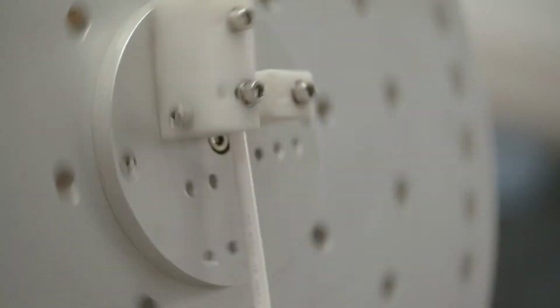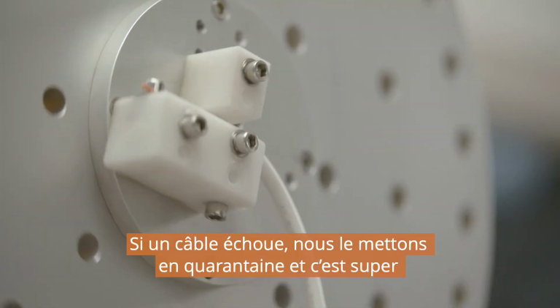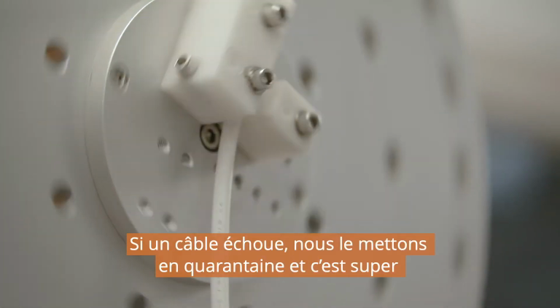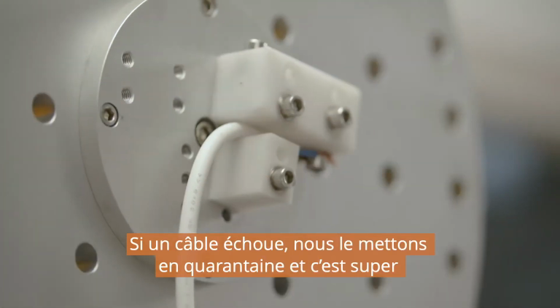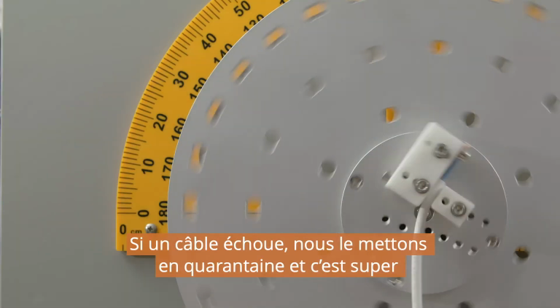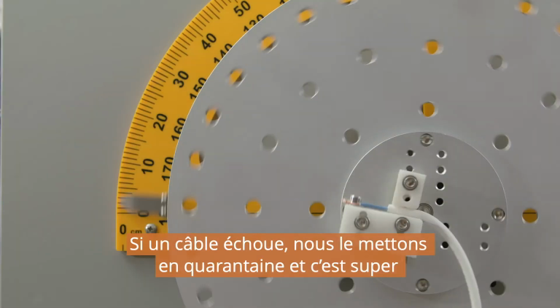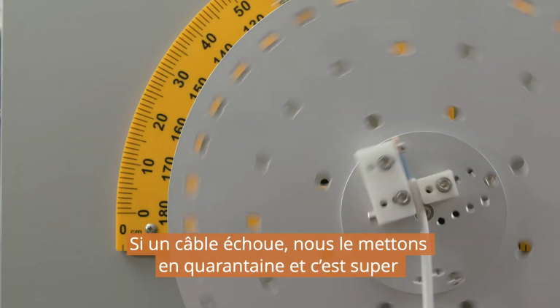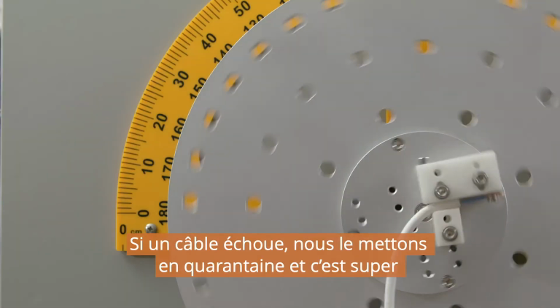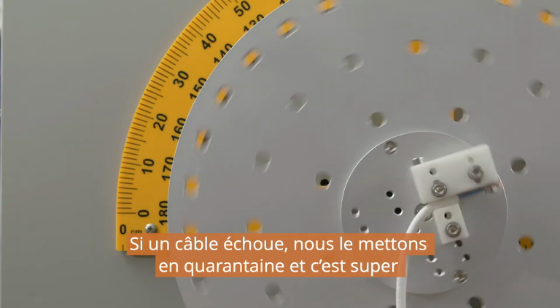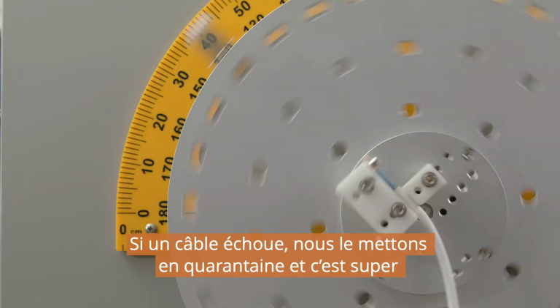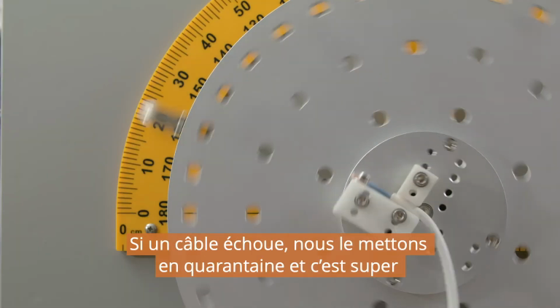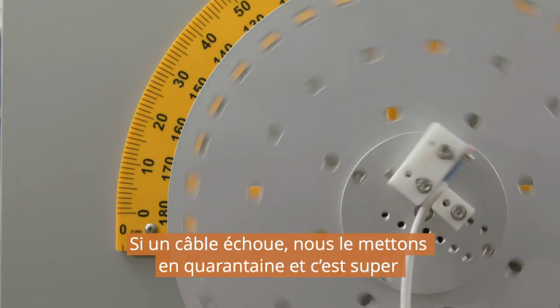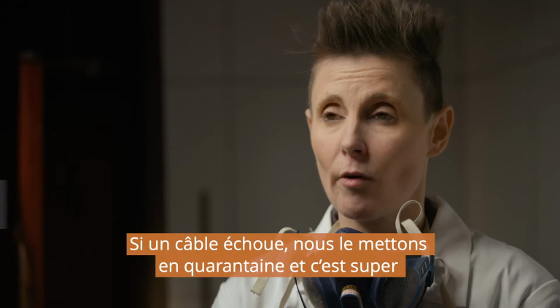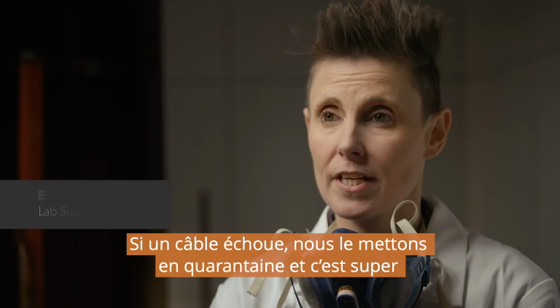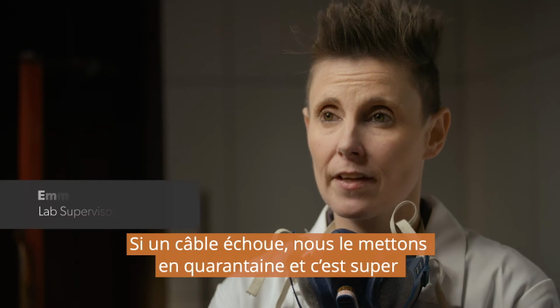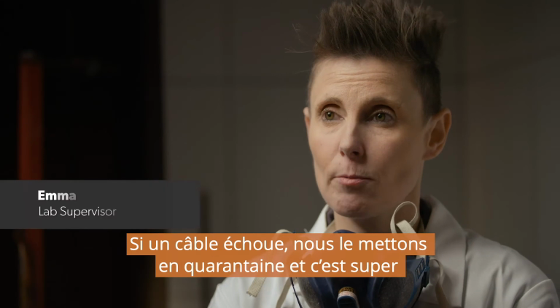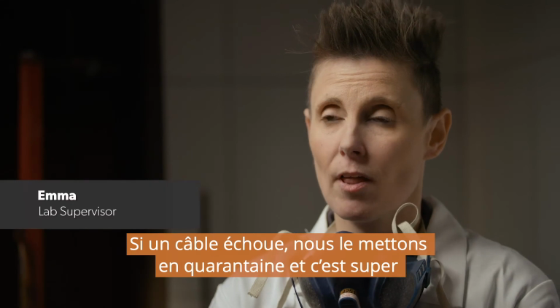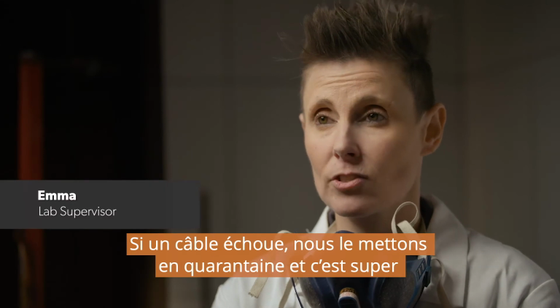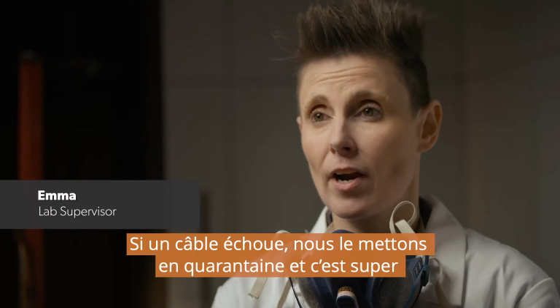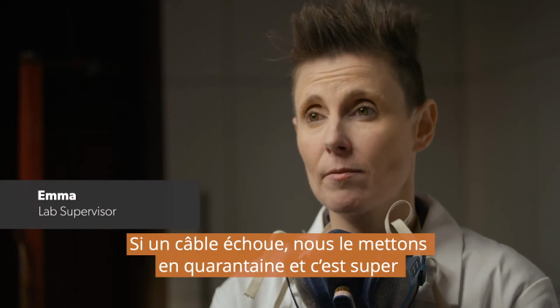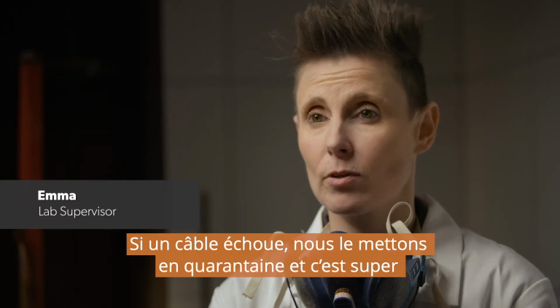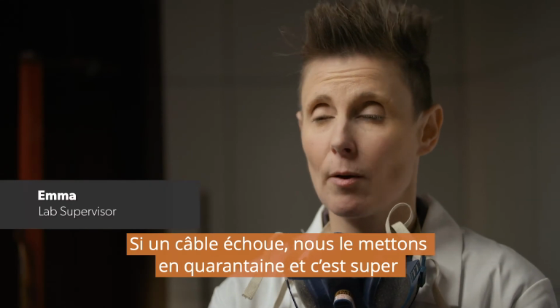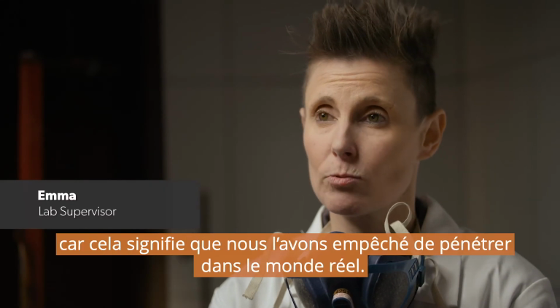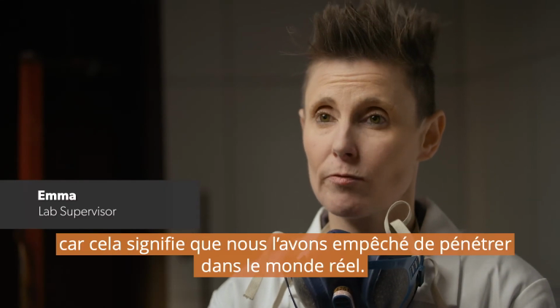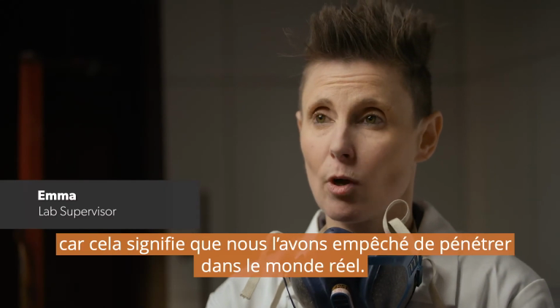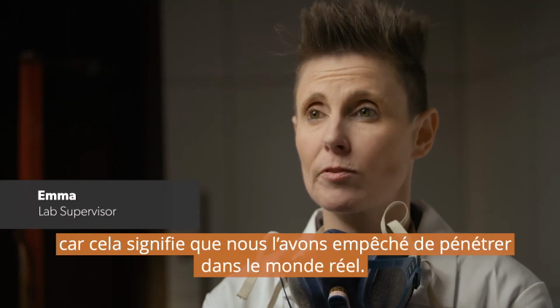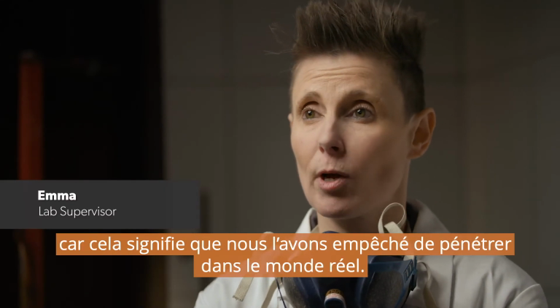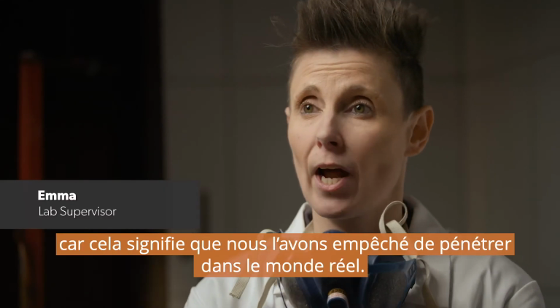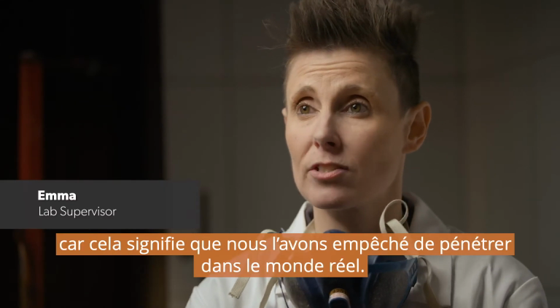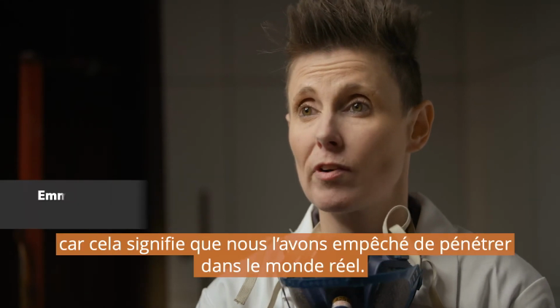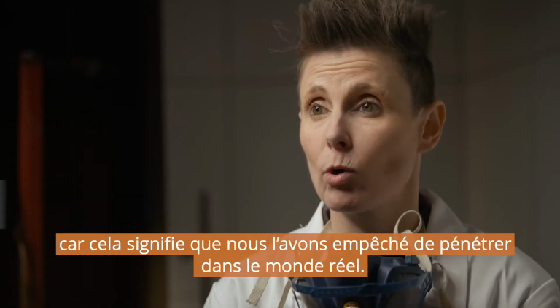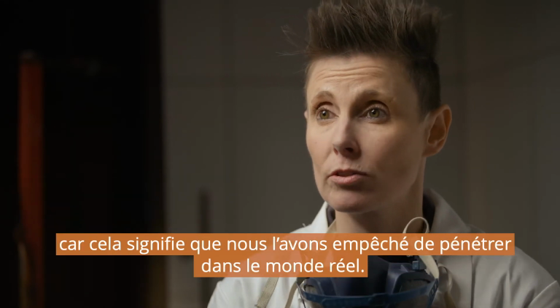If a cable does fail, we quarantine the cable — and that's great, because that means we've stopped it from going out into the real world.